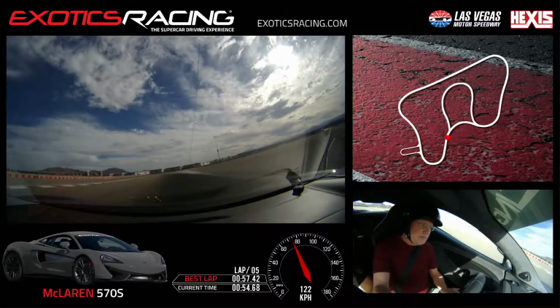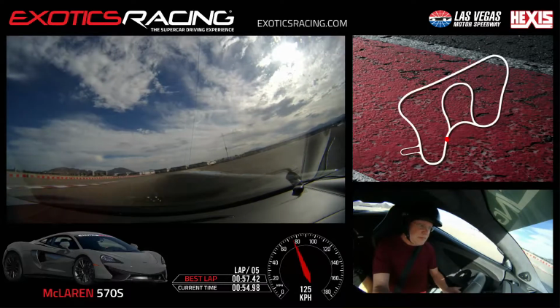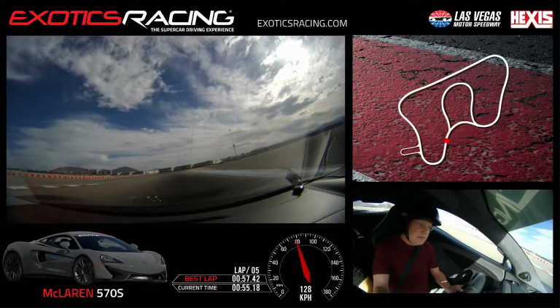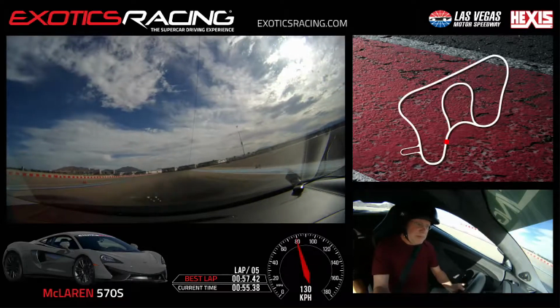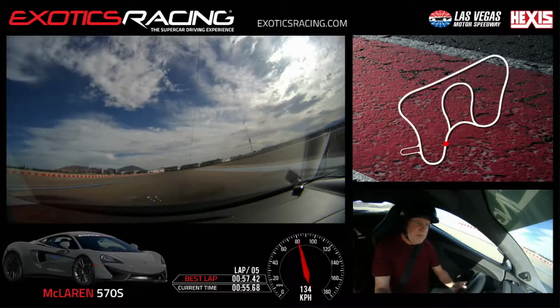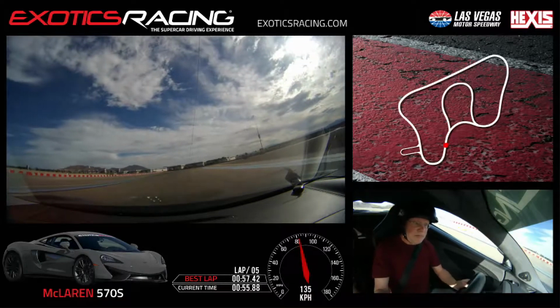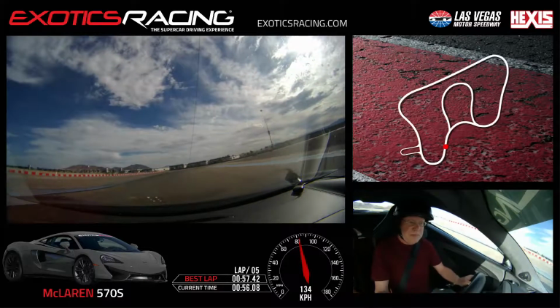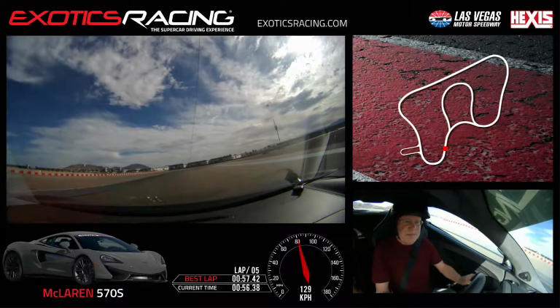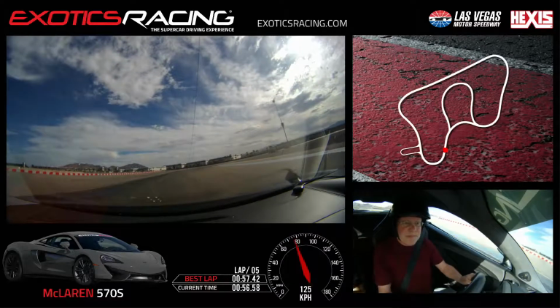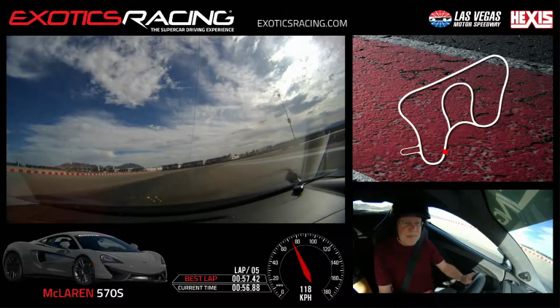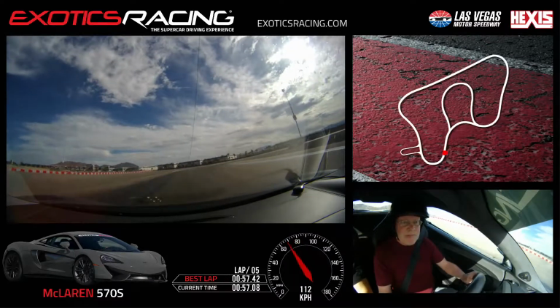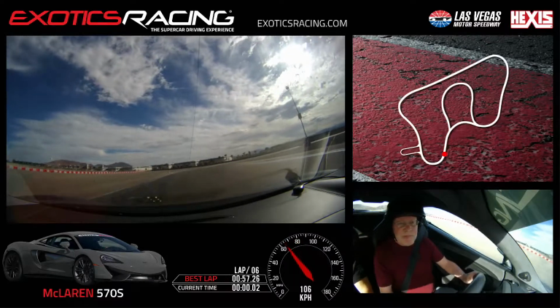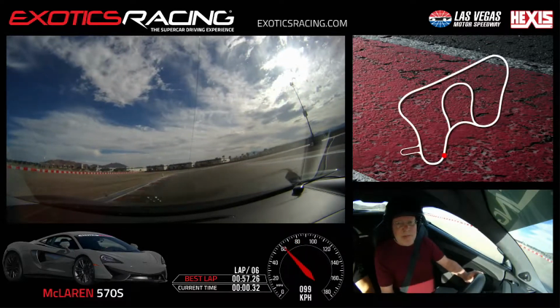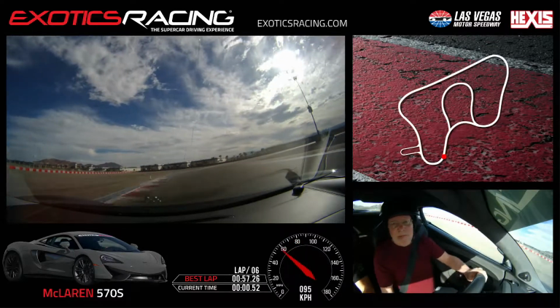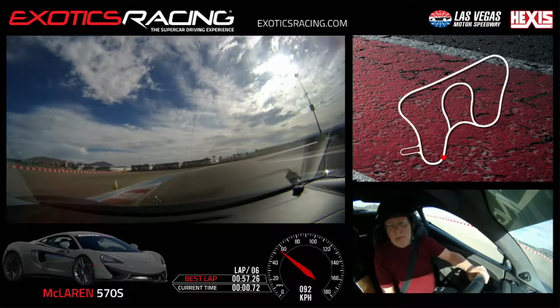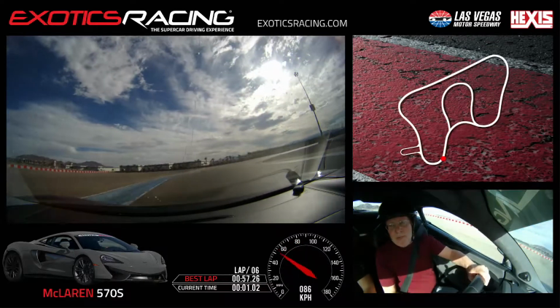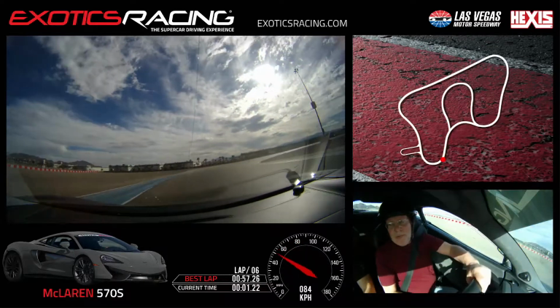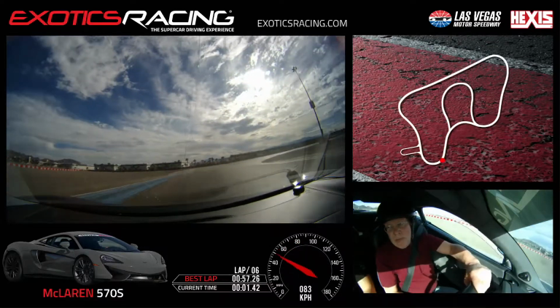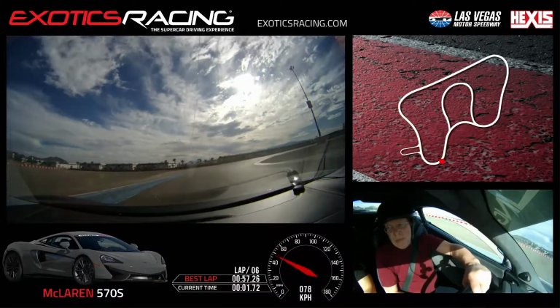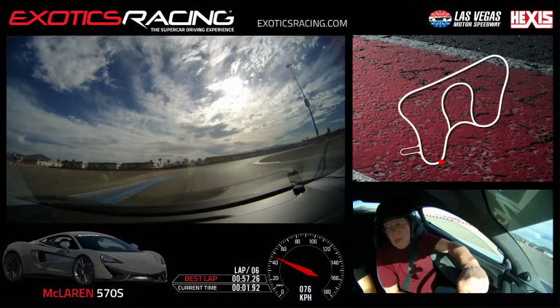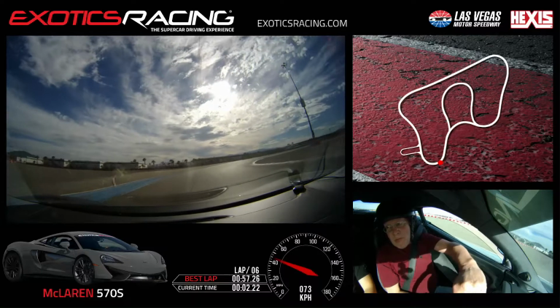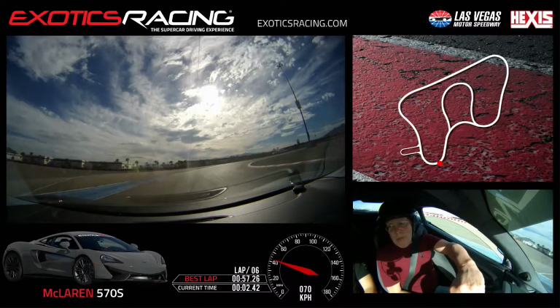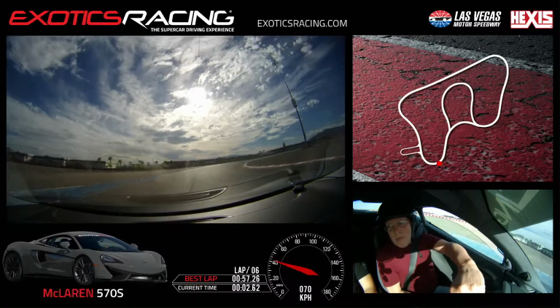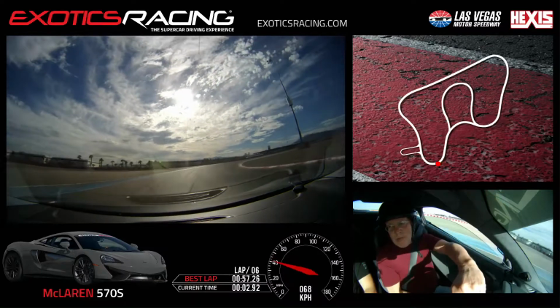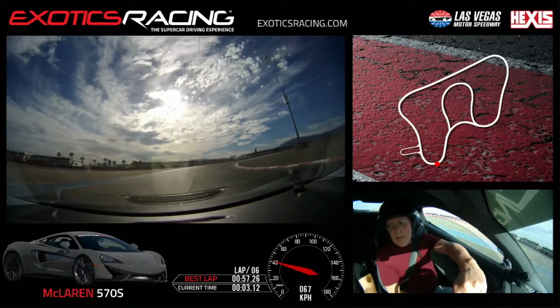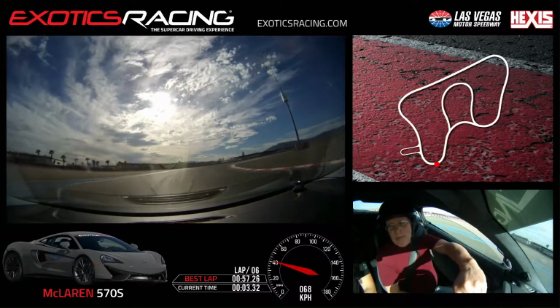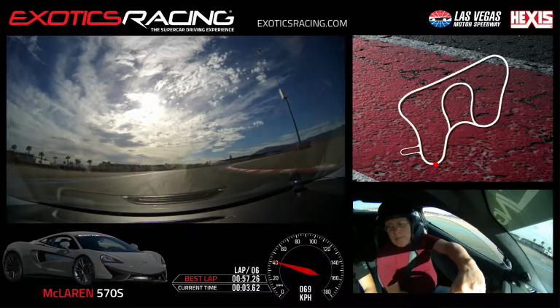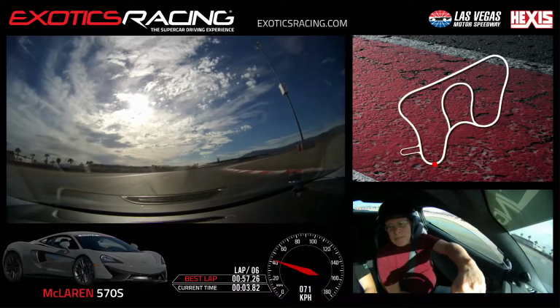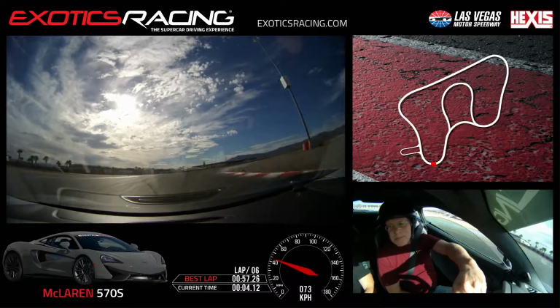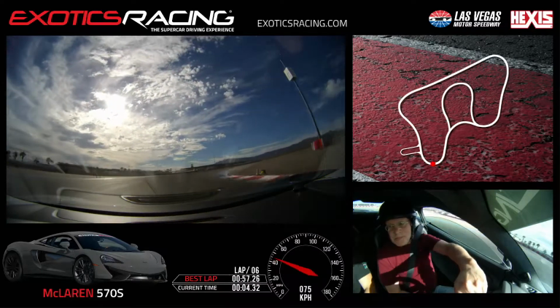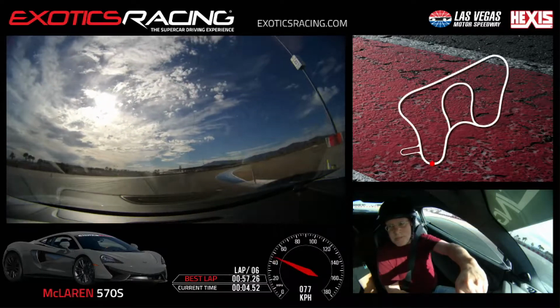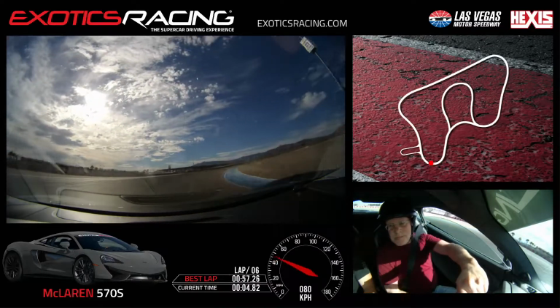Awesome. Then brake. That was perfect there. Alright, stay right here. Now try and clip it. Oh, you want to brake there? Now that you're going faster, you want to brake harder there.